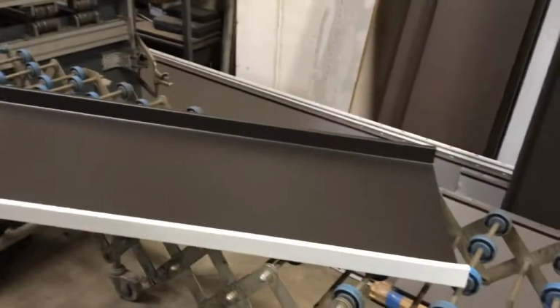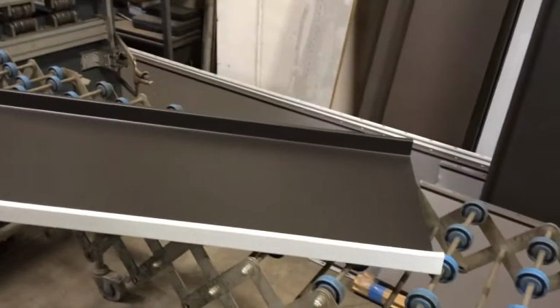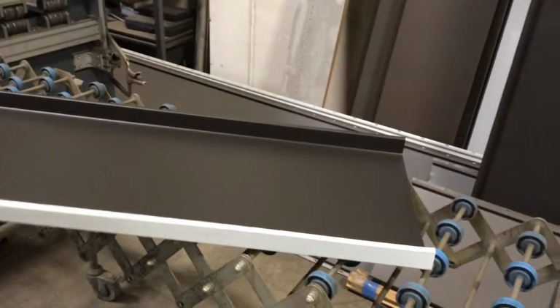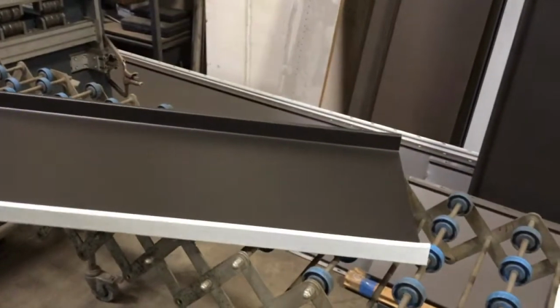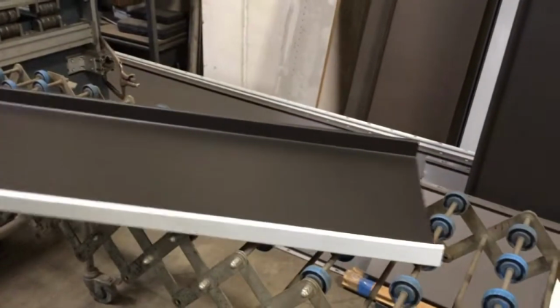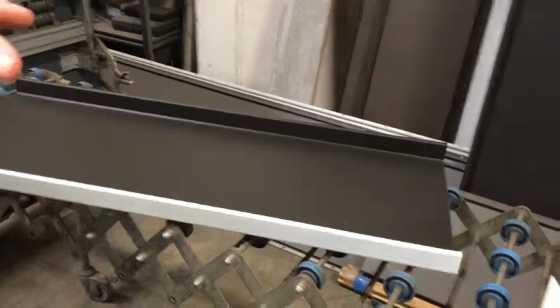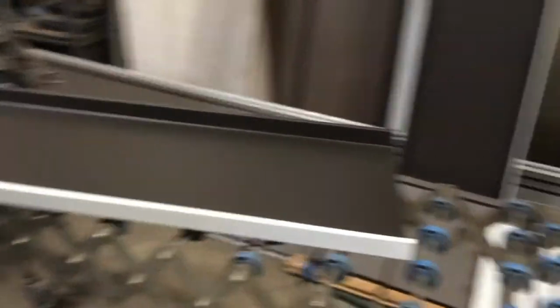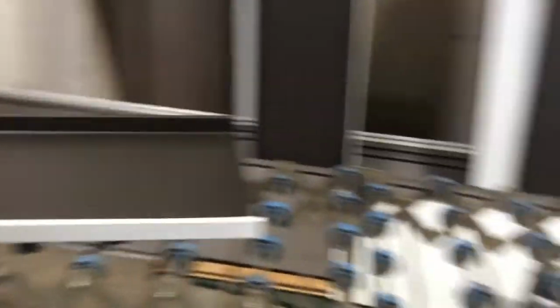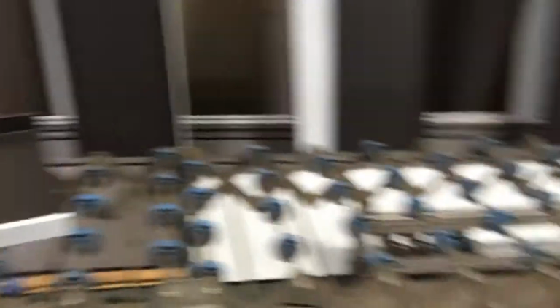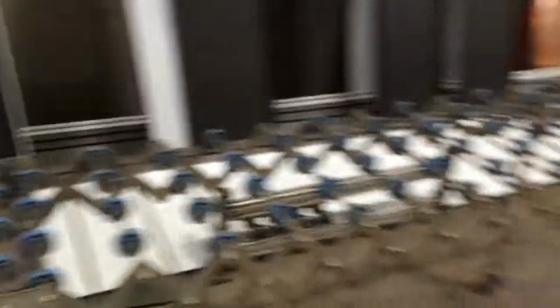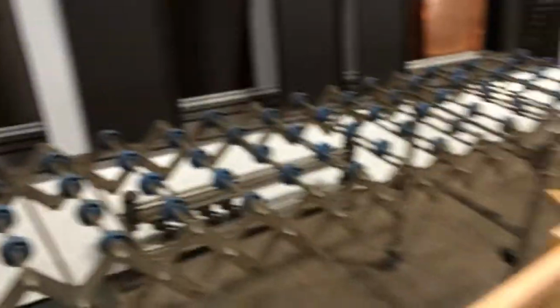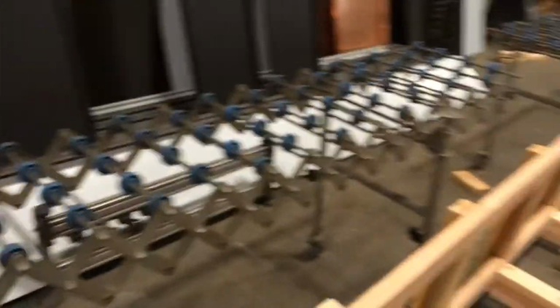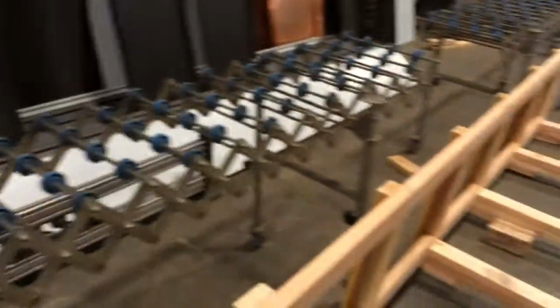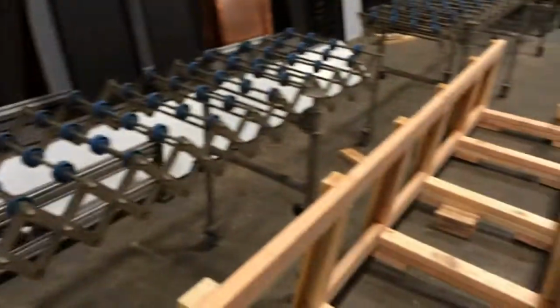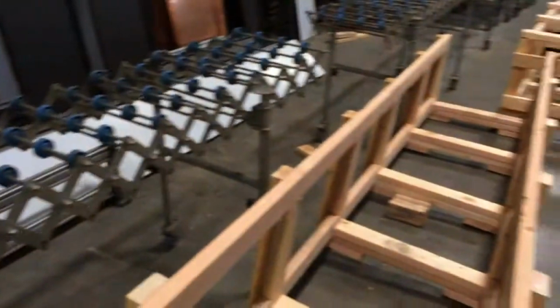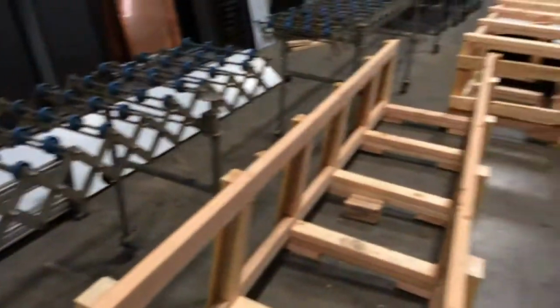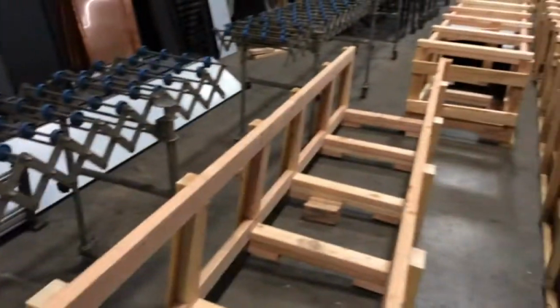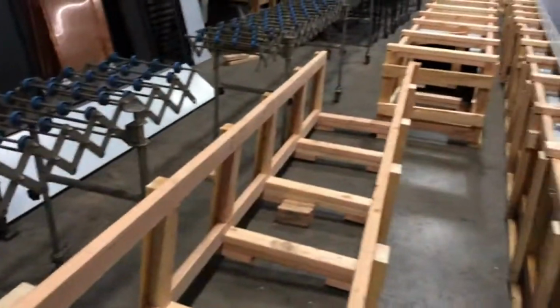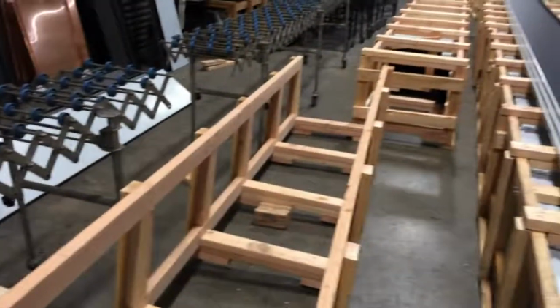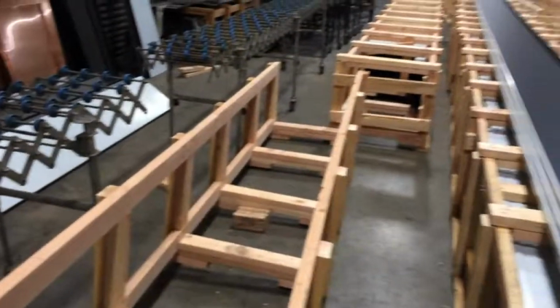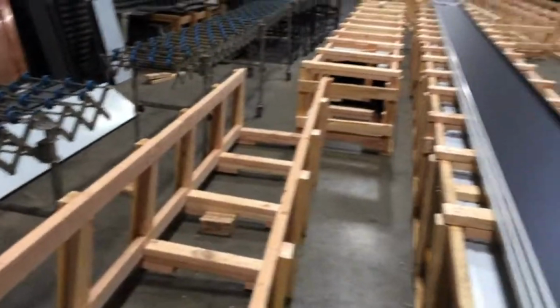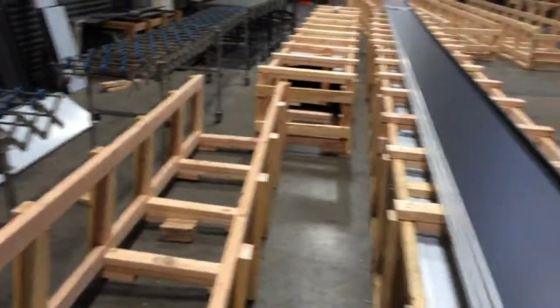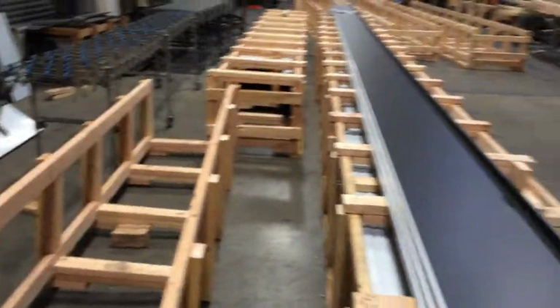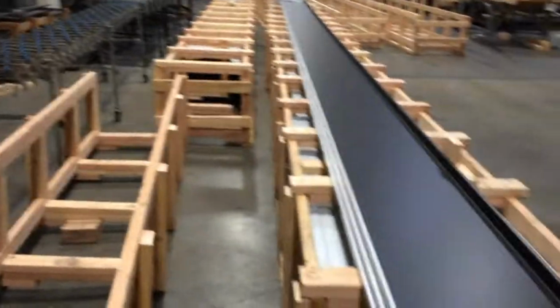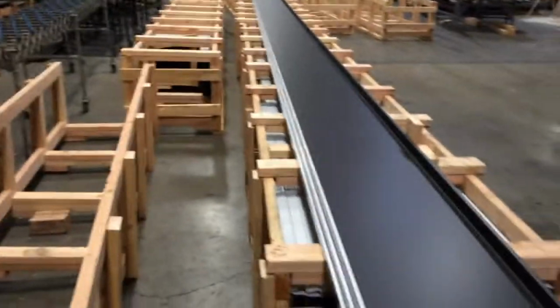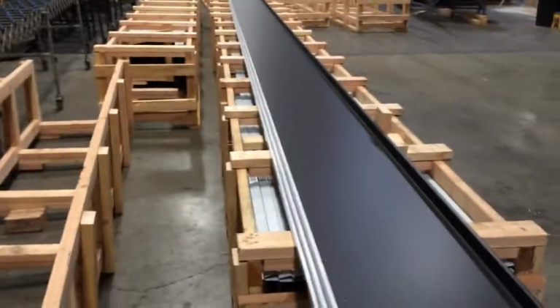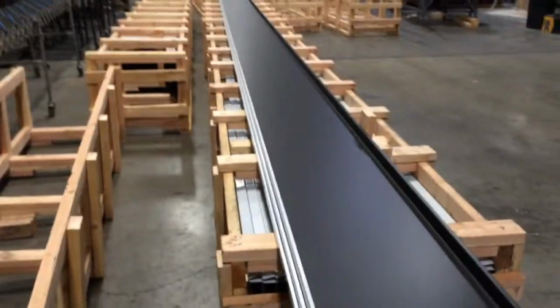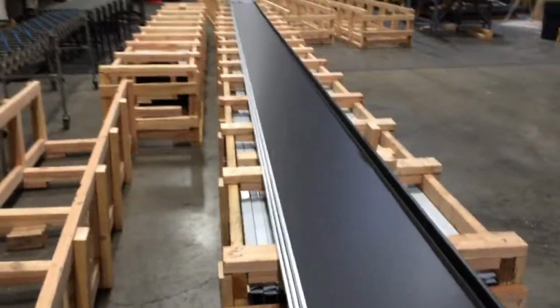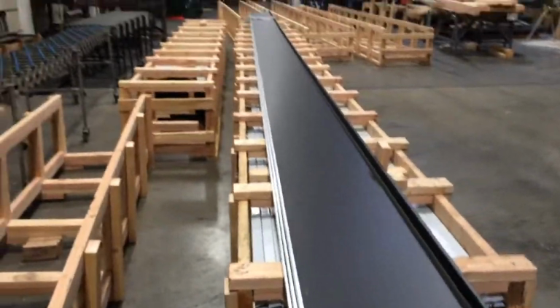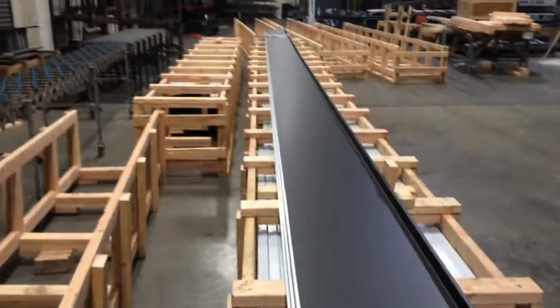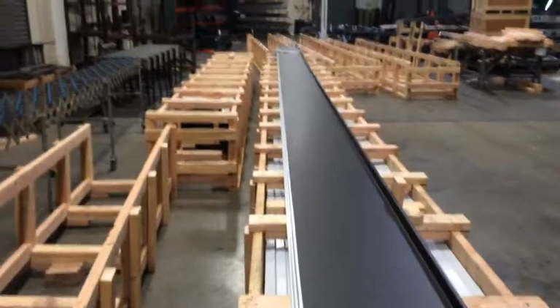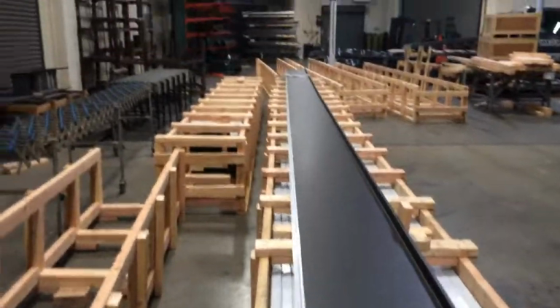From there, it gets stacked into these hand-built crates. We build the crates for every project and ship them on site, drop them off wherever you need.